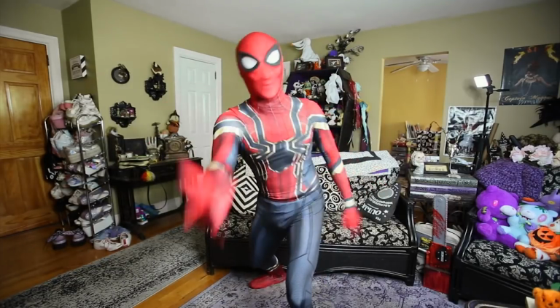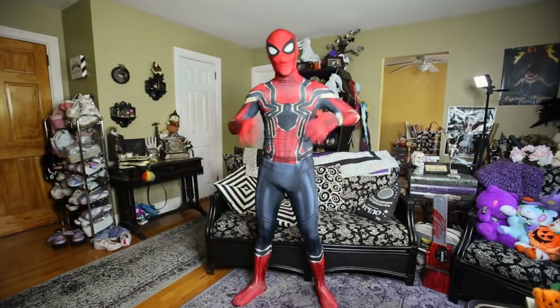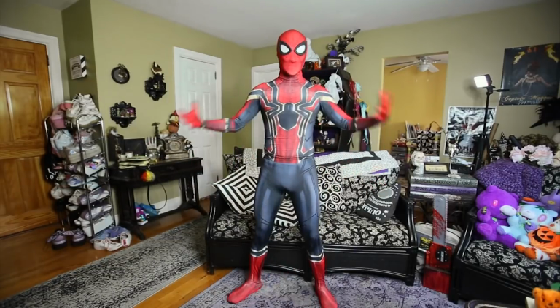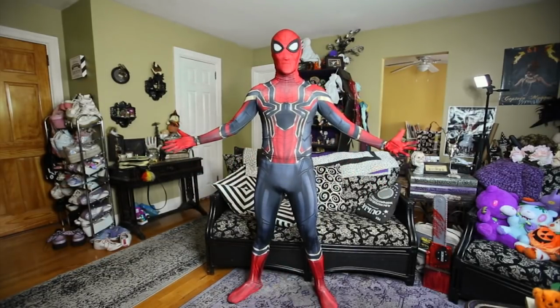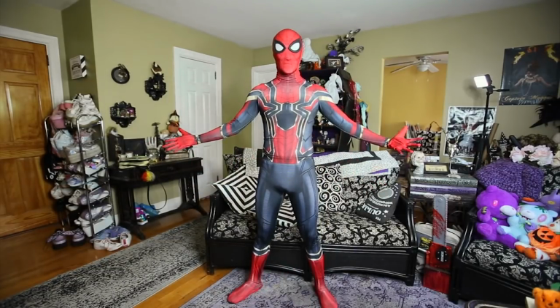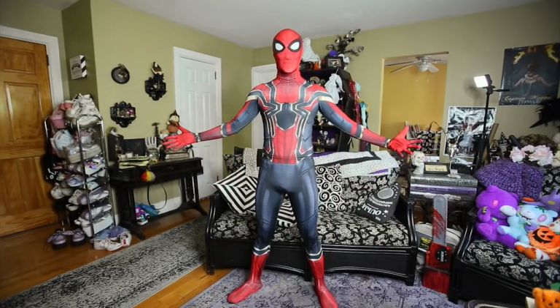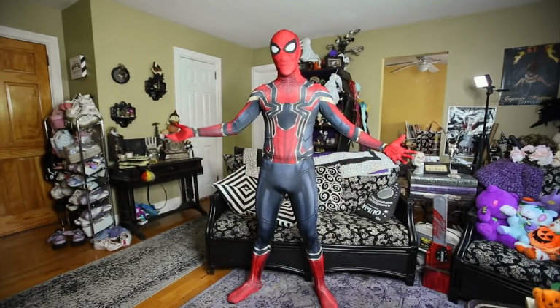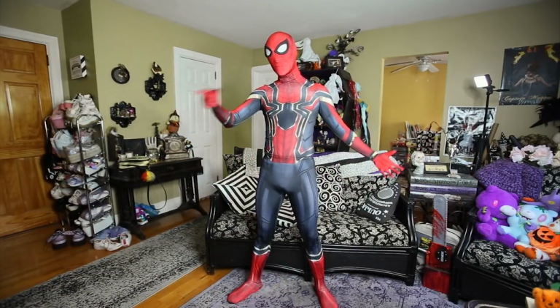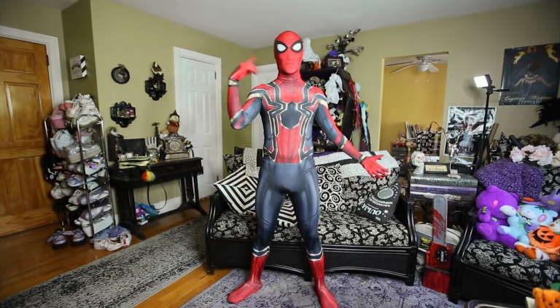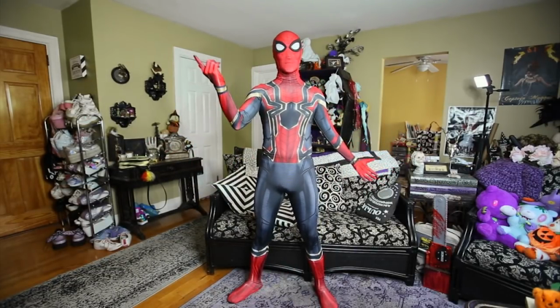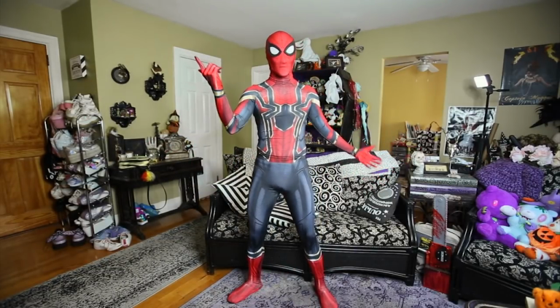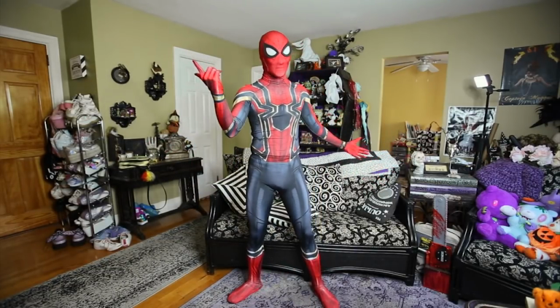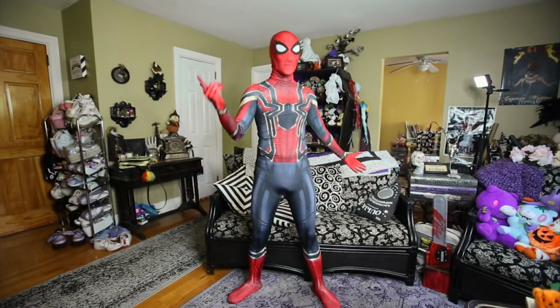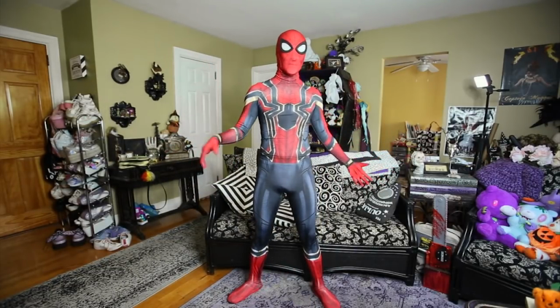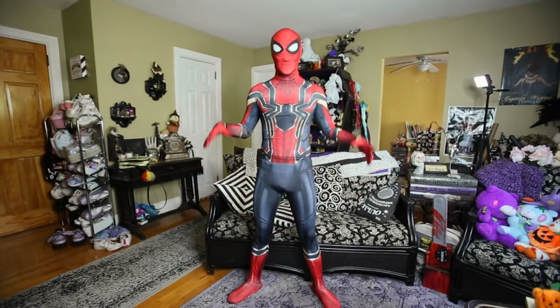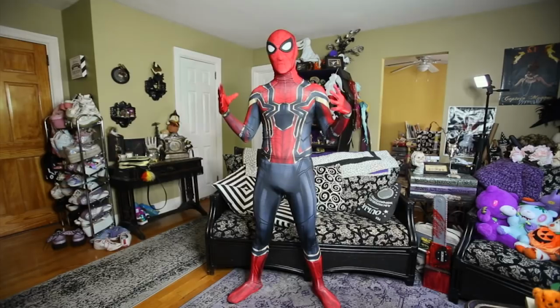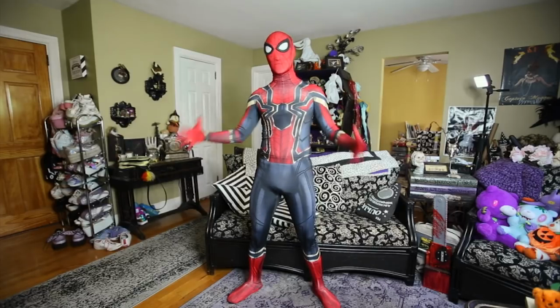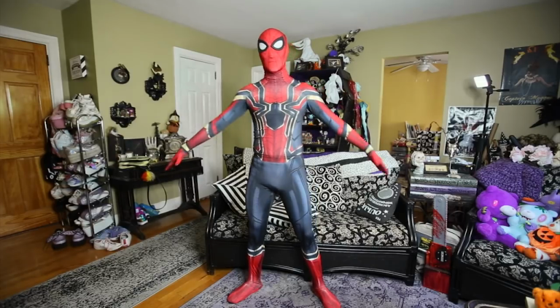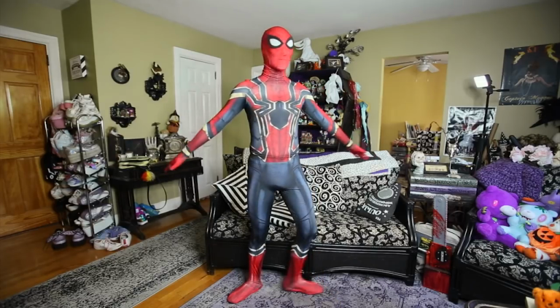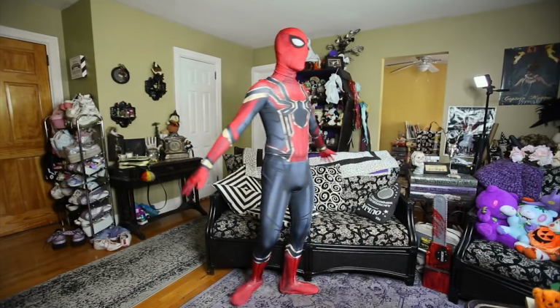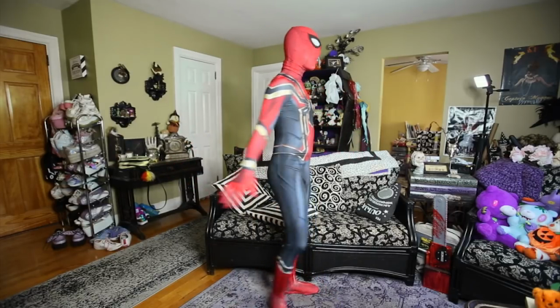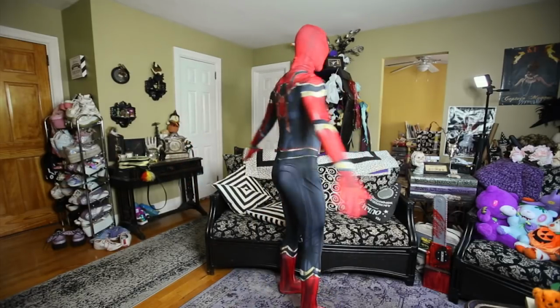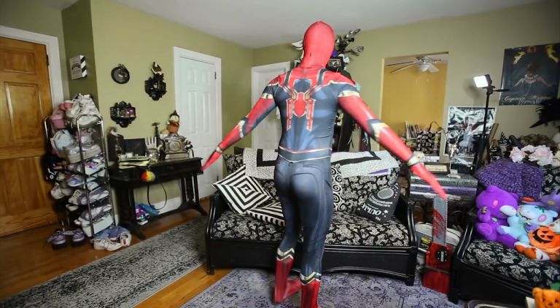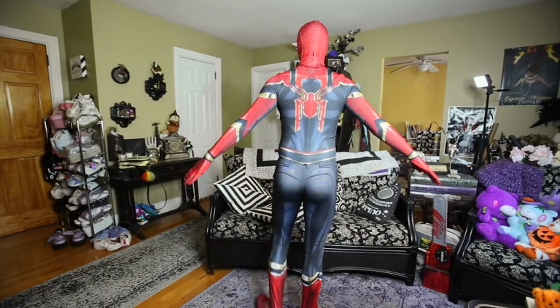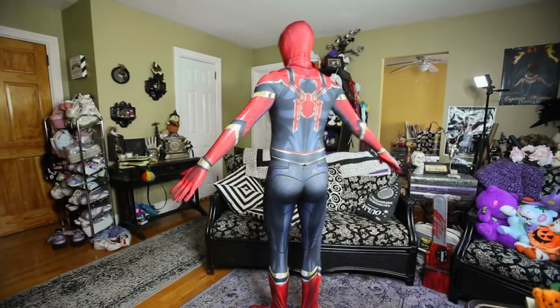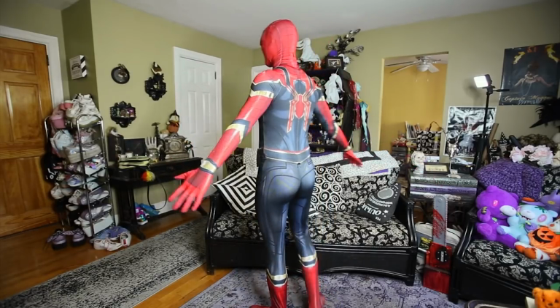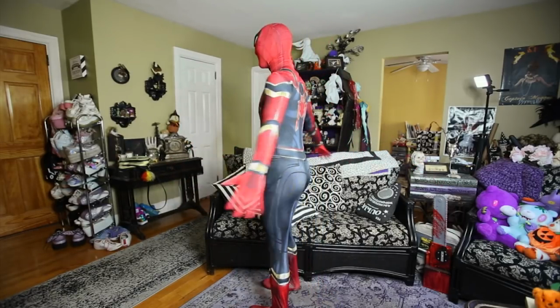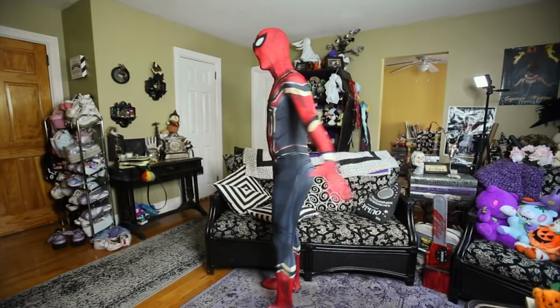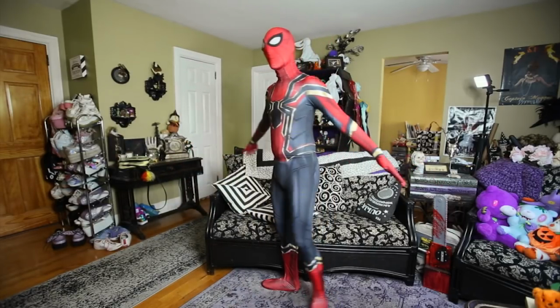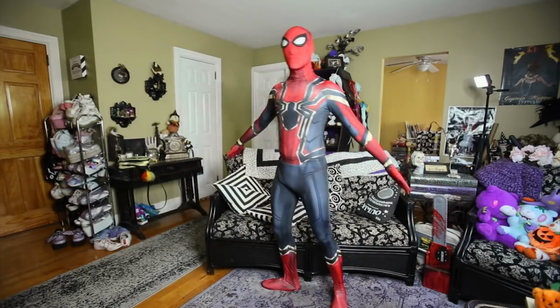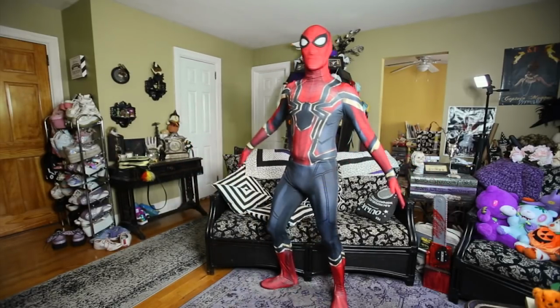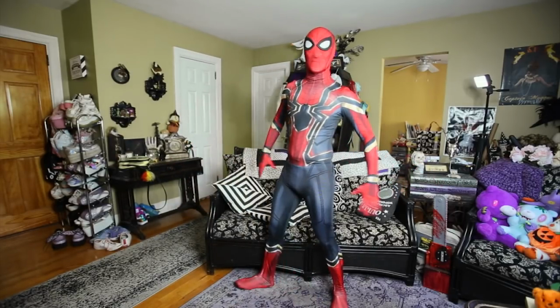This is a full suit. I'm gonna do a little circle thing for you guys so you can see it all around.